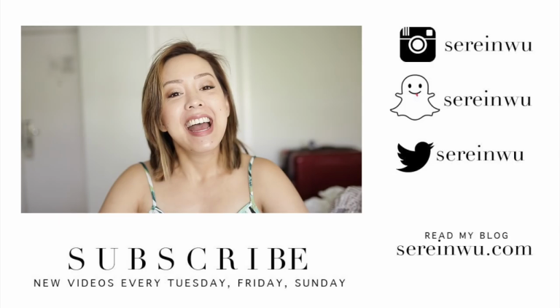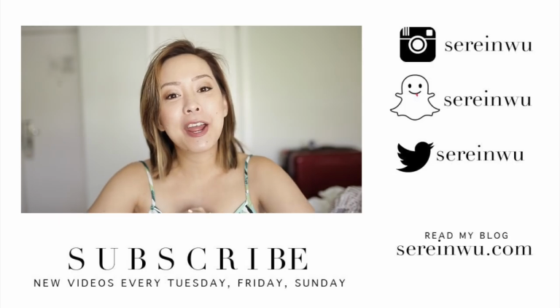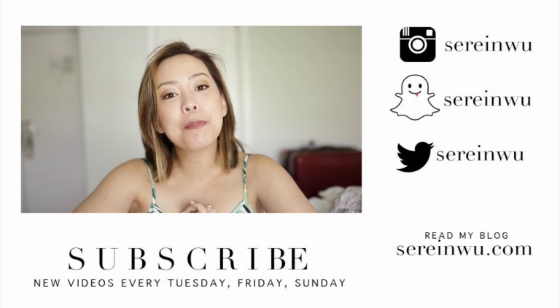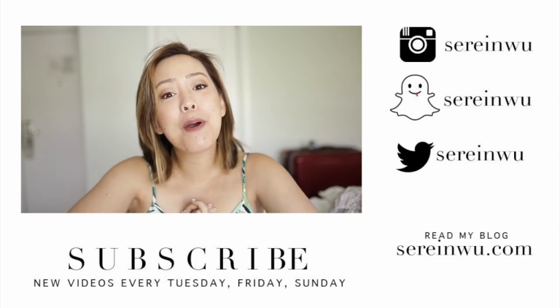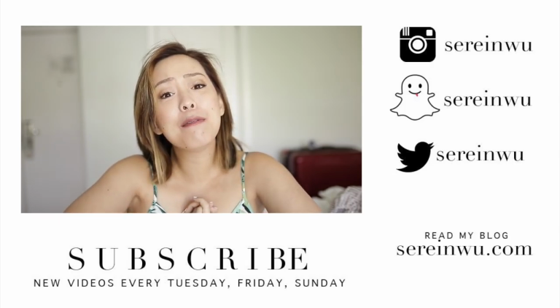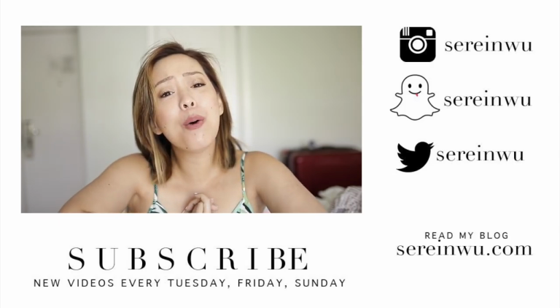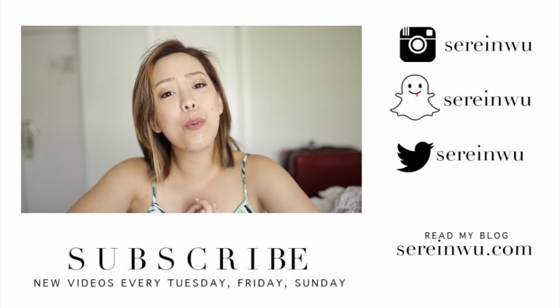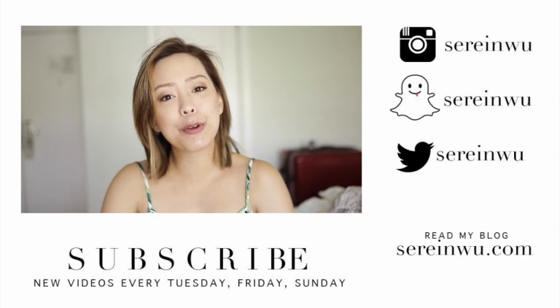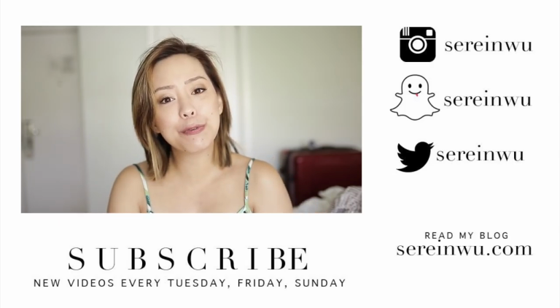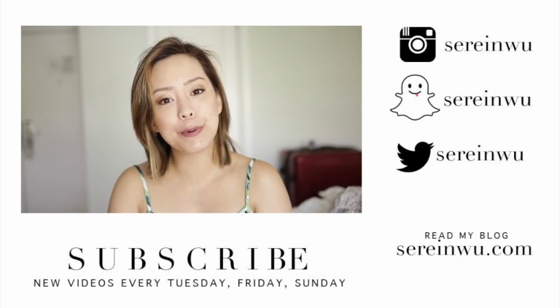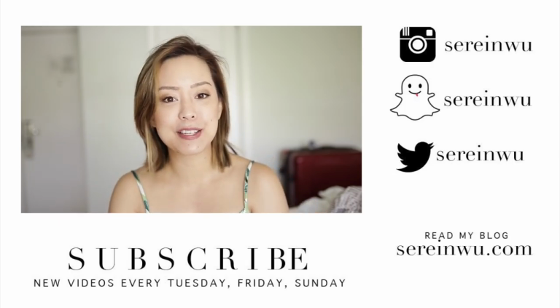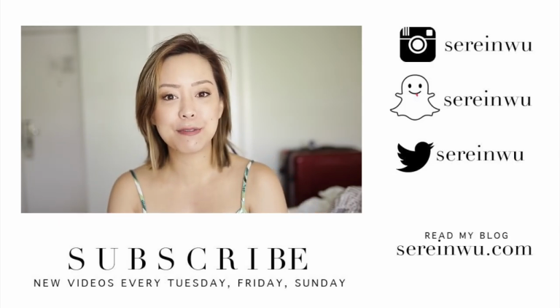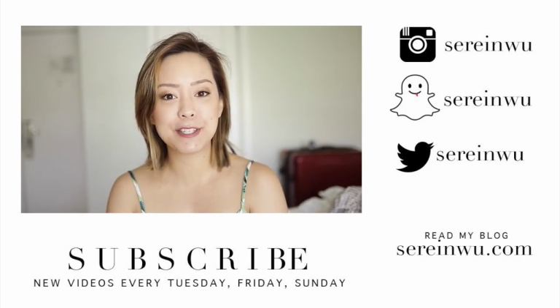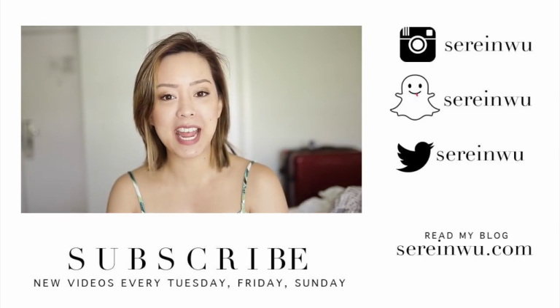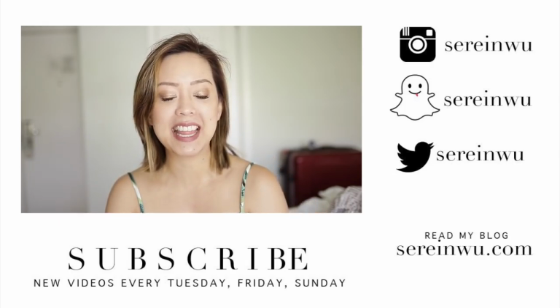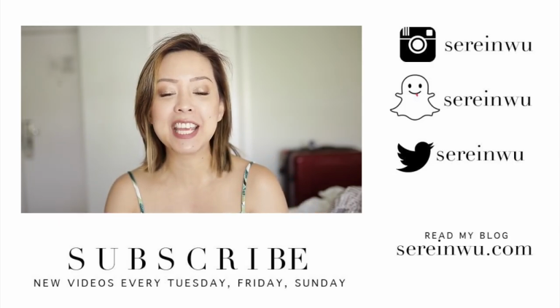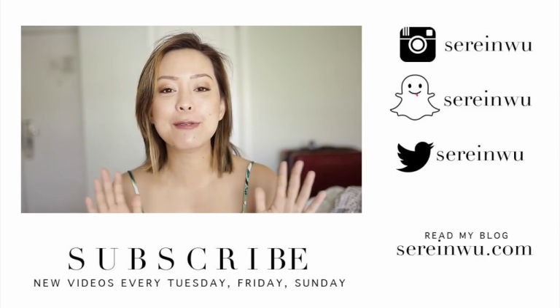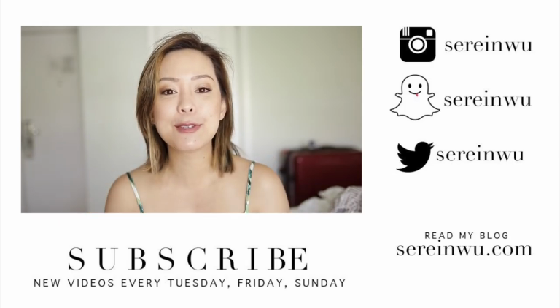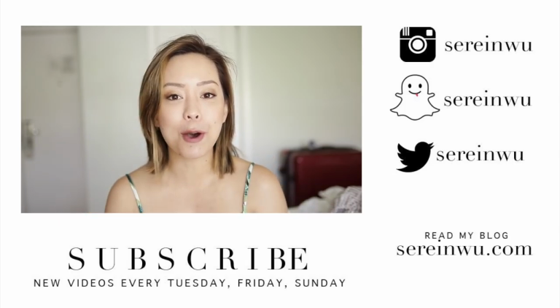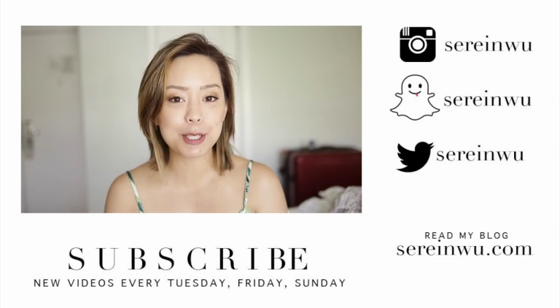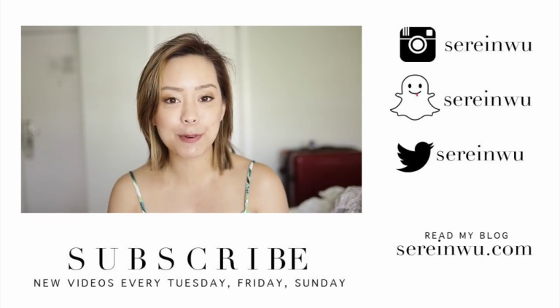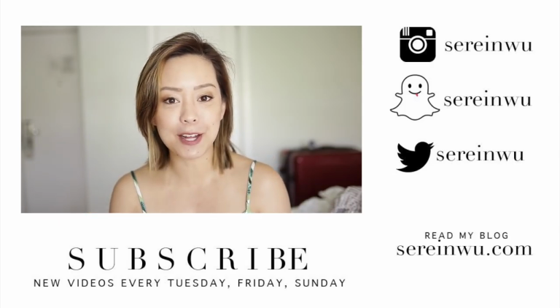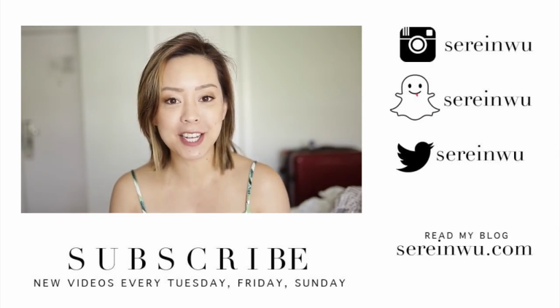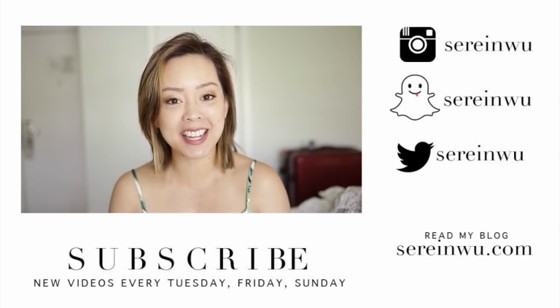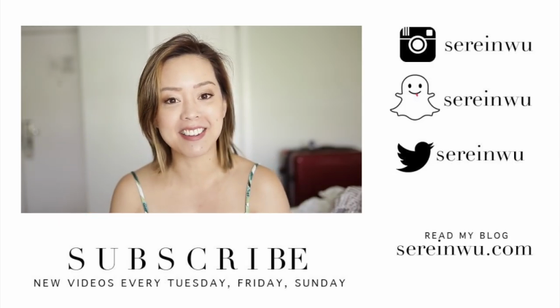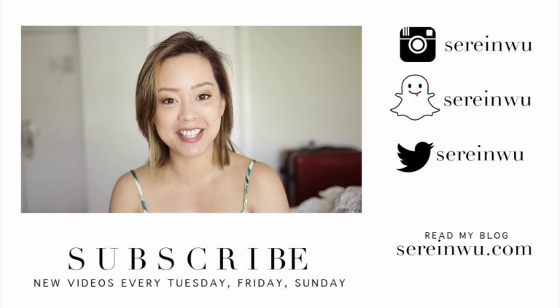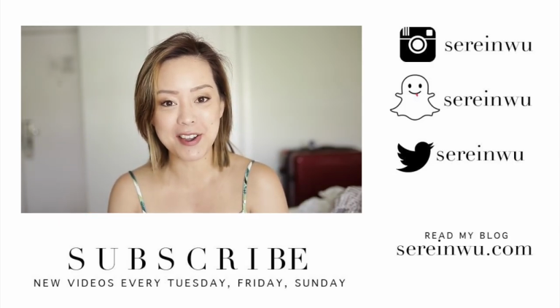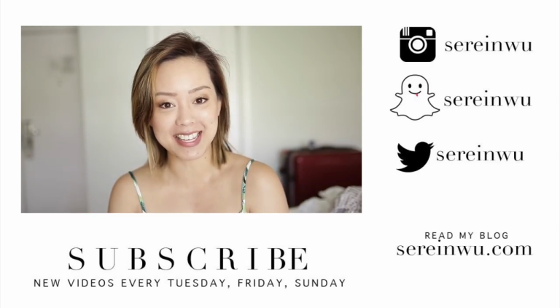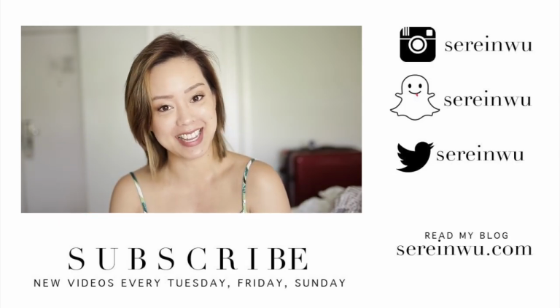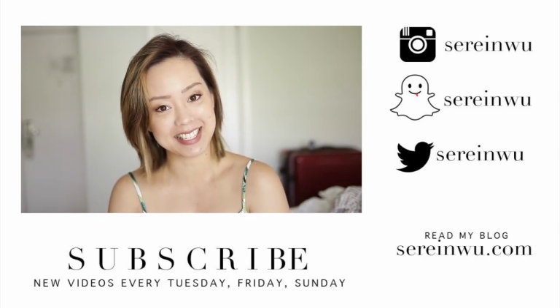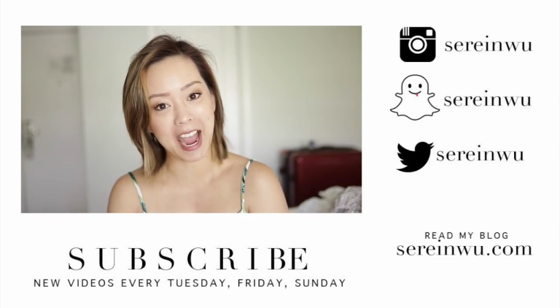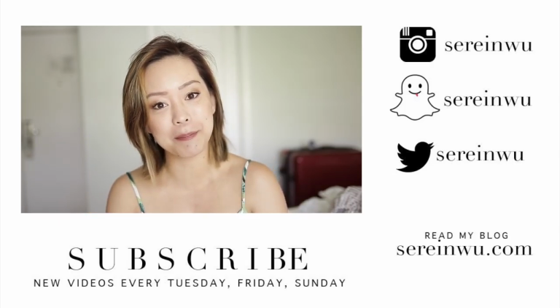I hope you have a wonderful rest of your day. Thank you so much for watching and I'll see you guys next time. Bye!